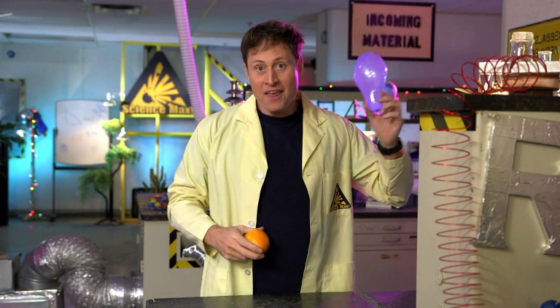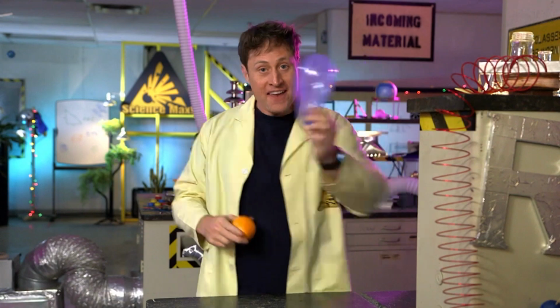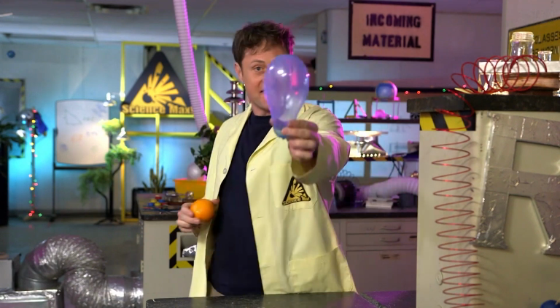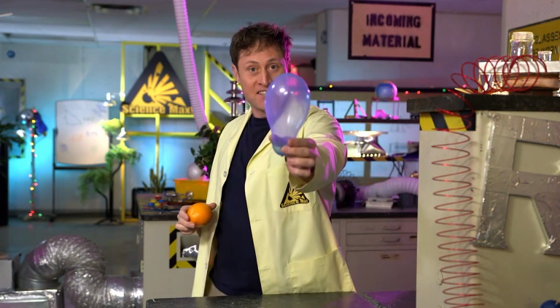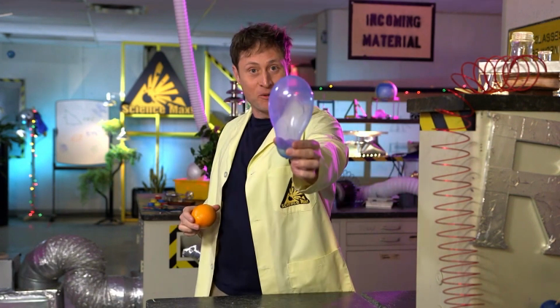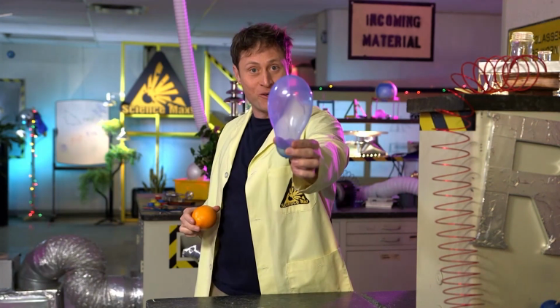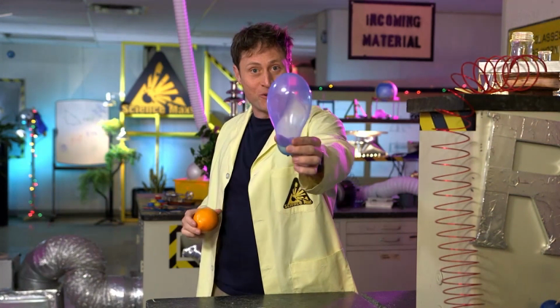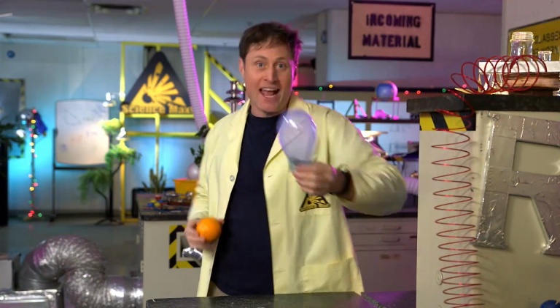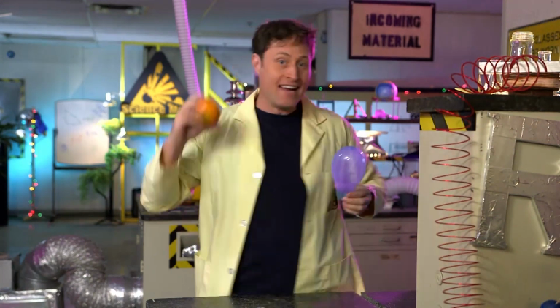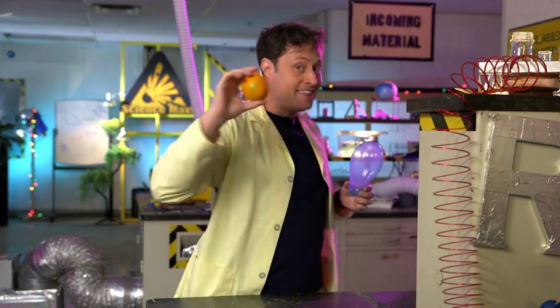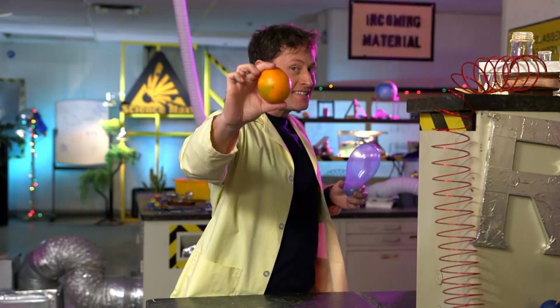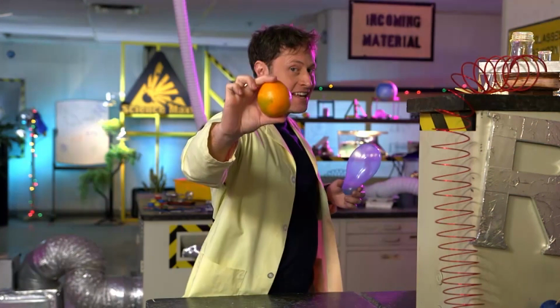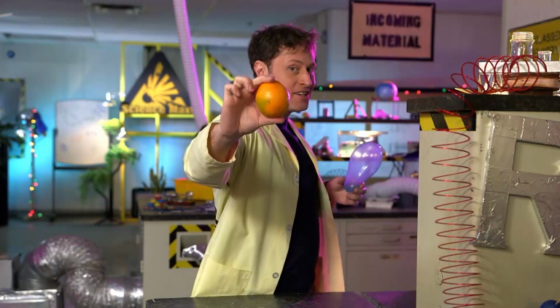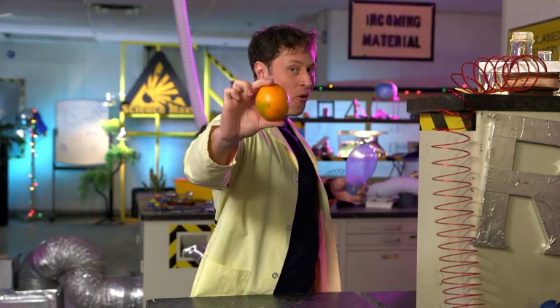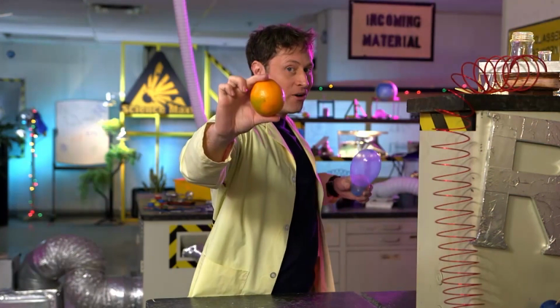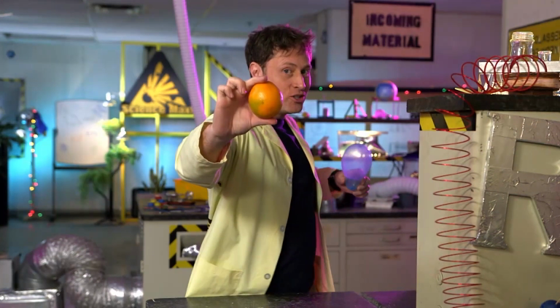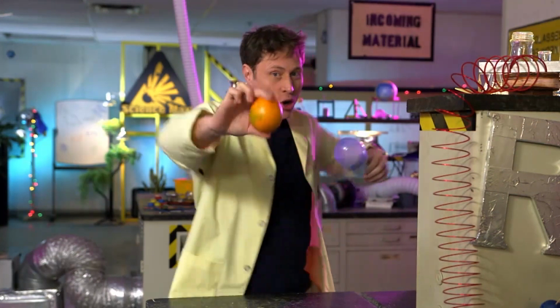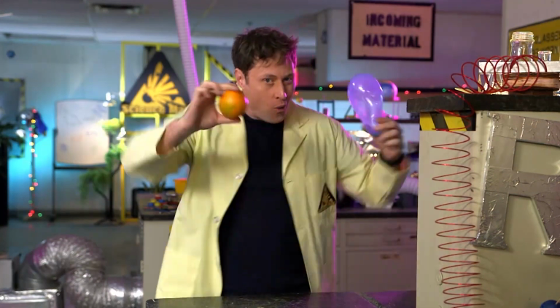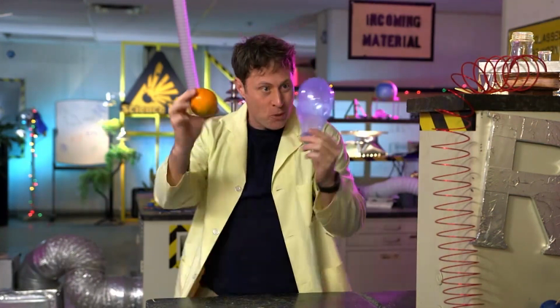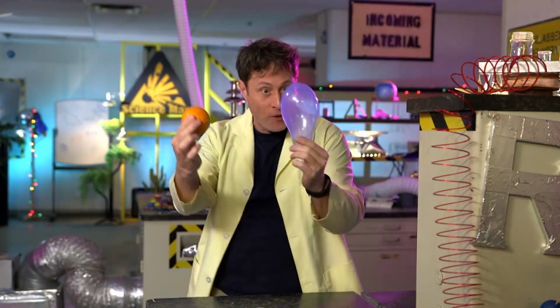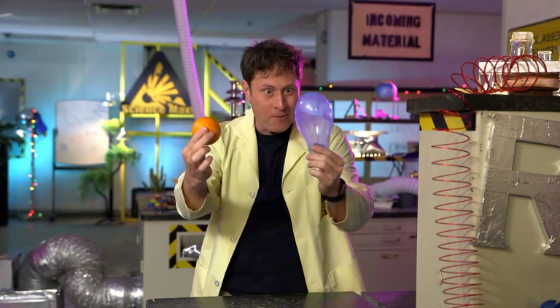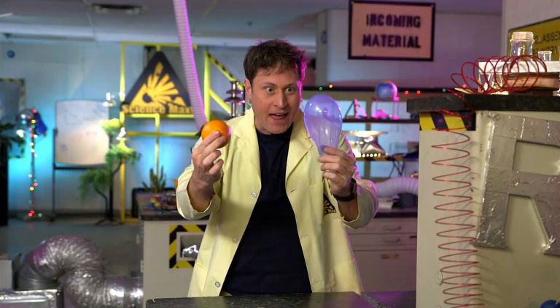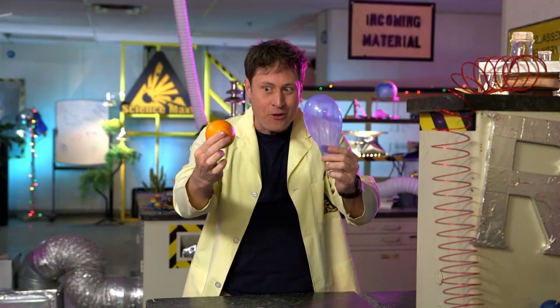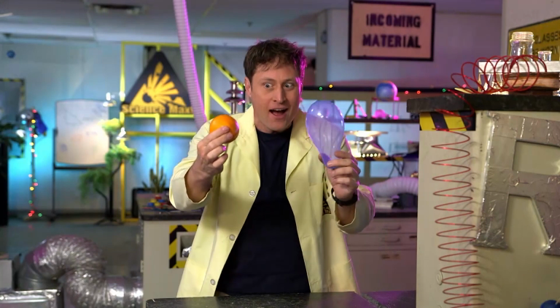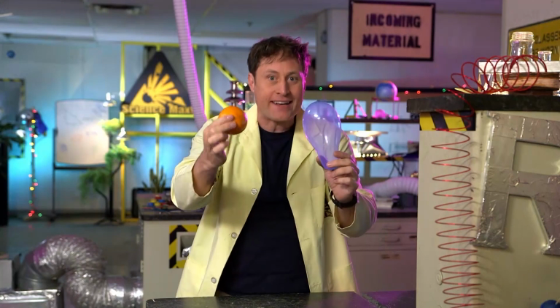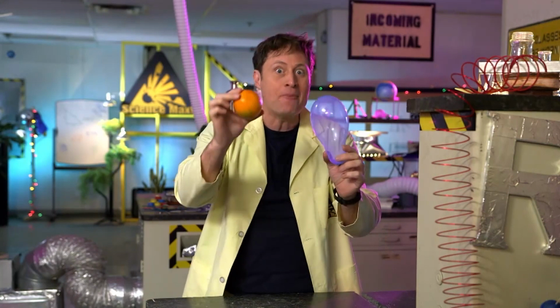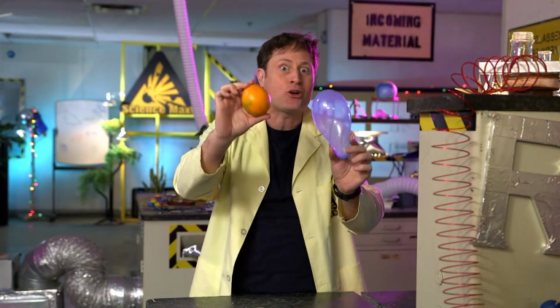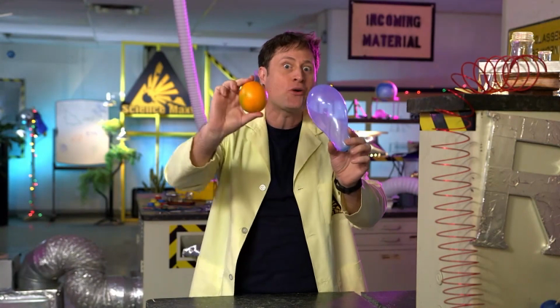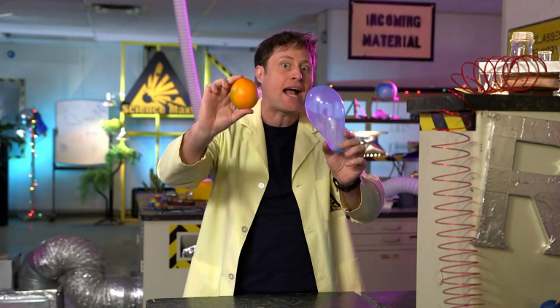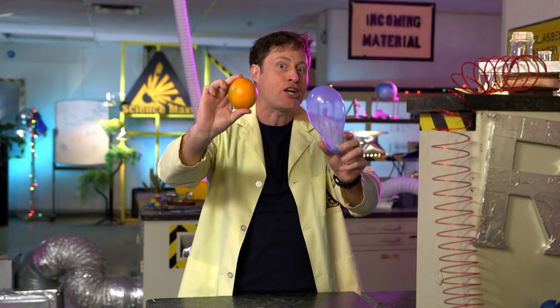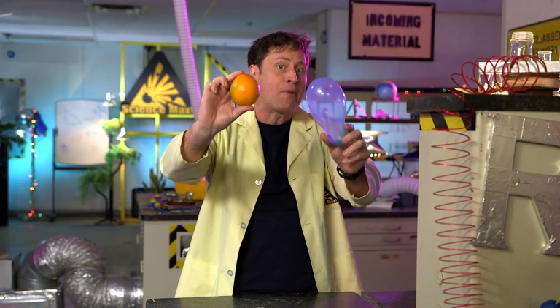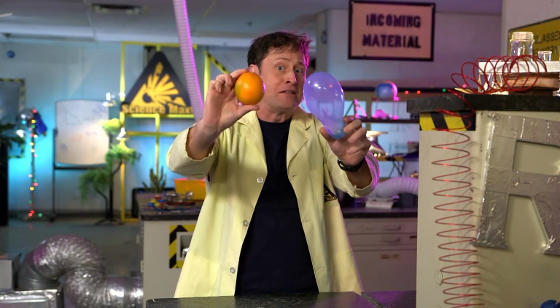This is a balloon, and this is an orange. When you put them together, a chemical reaction happens.